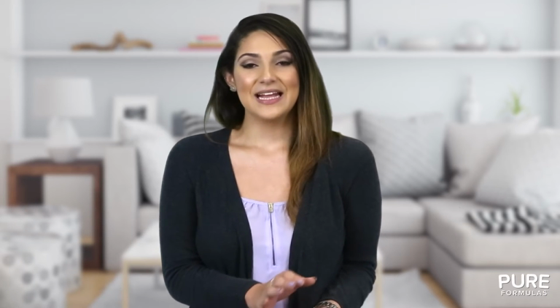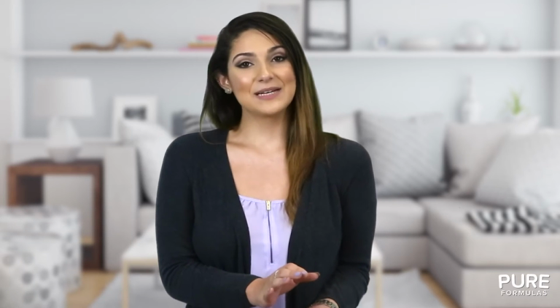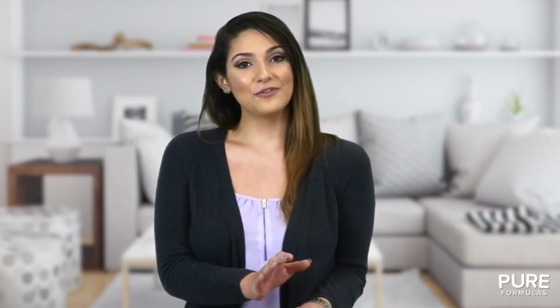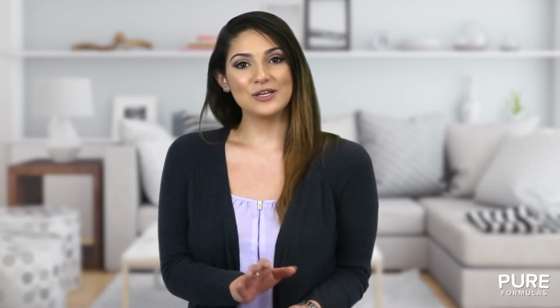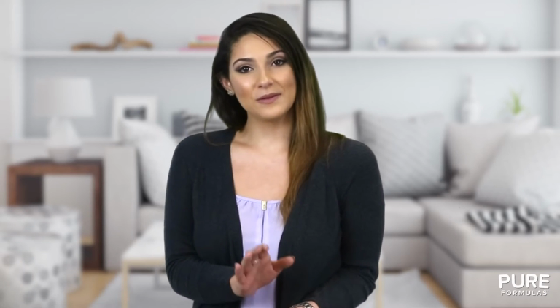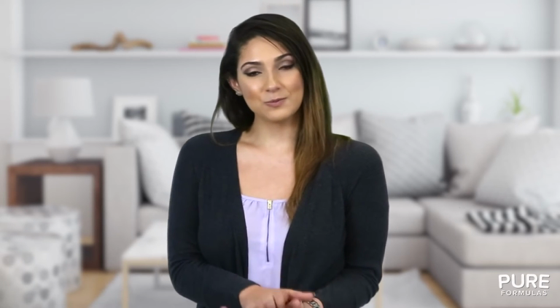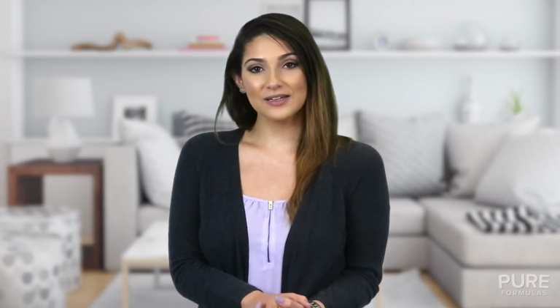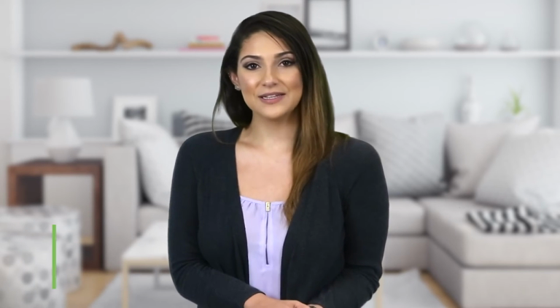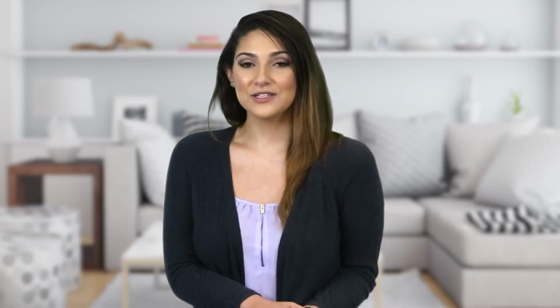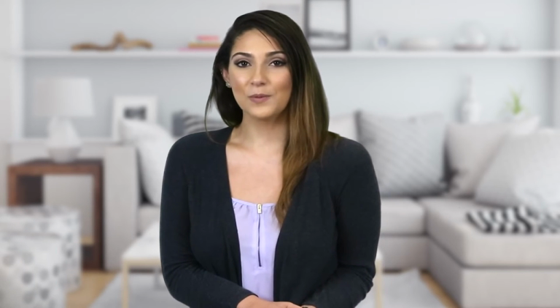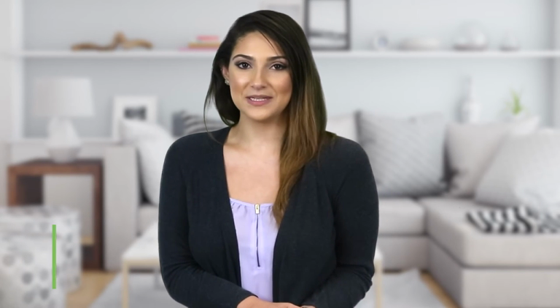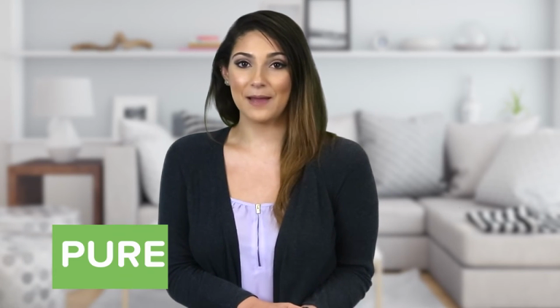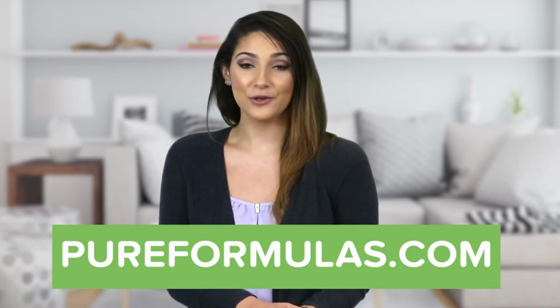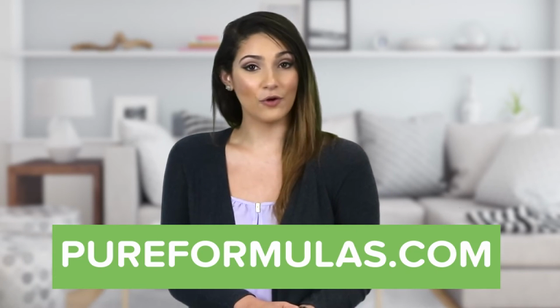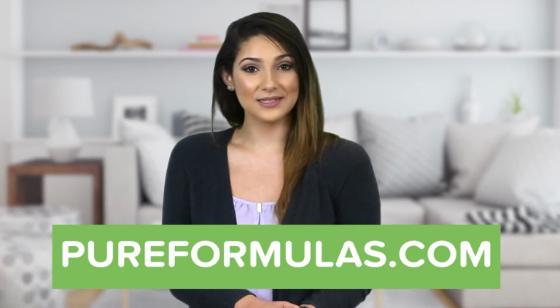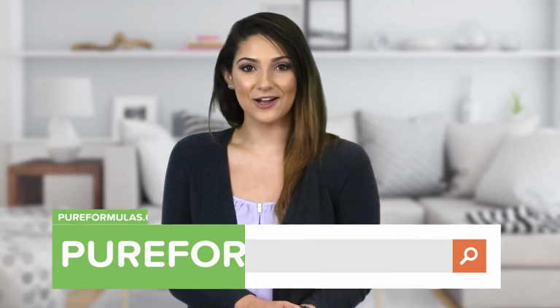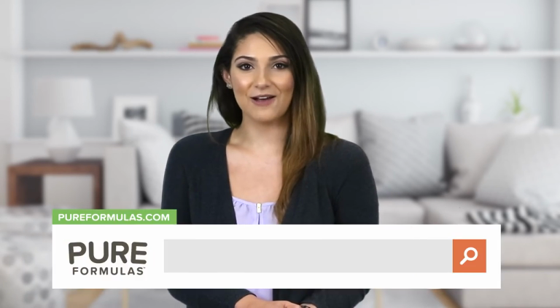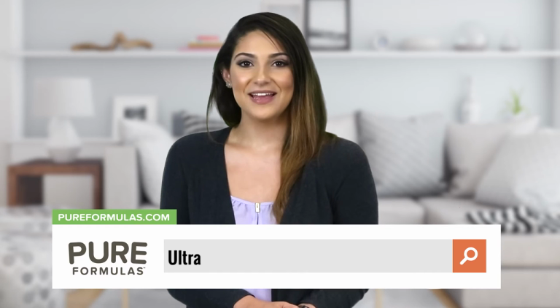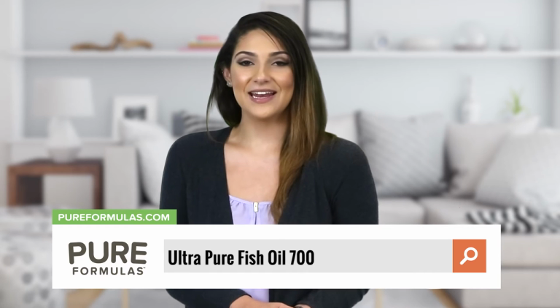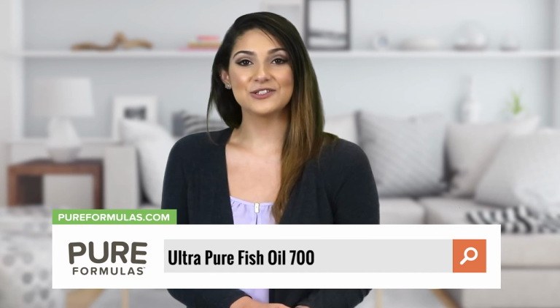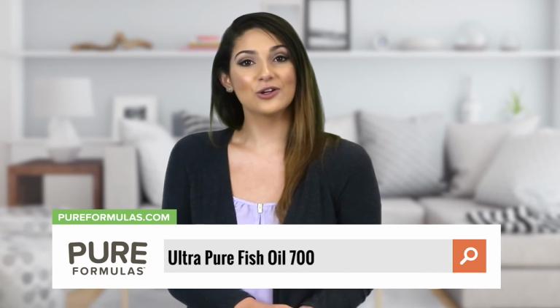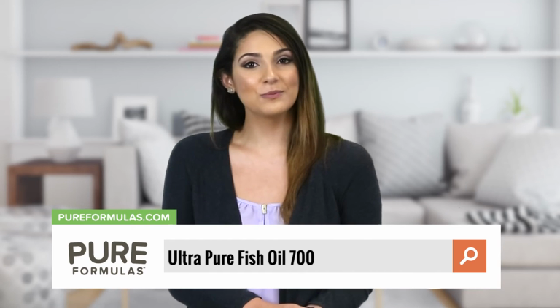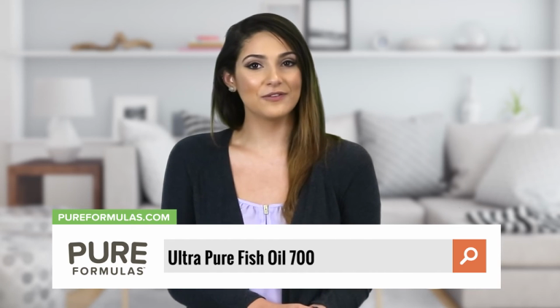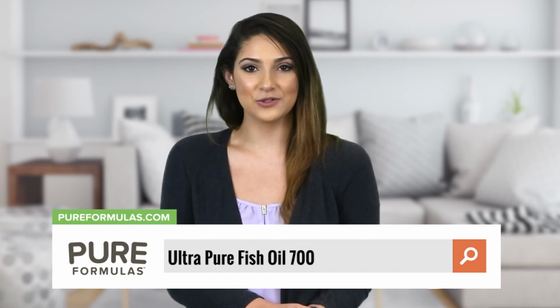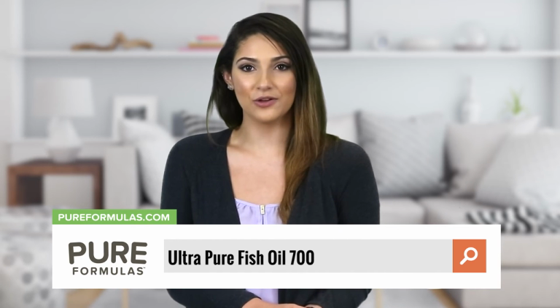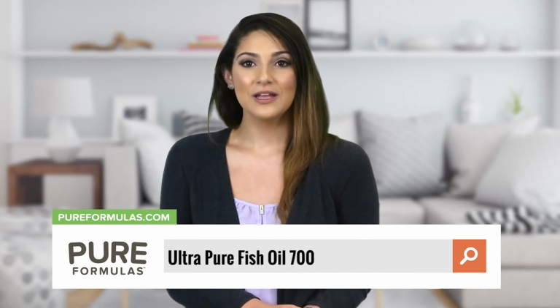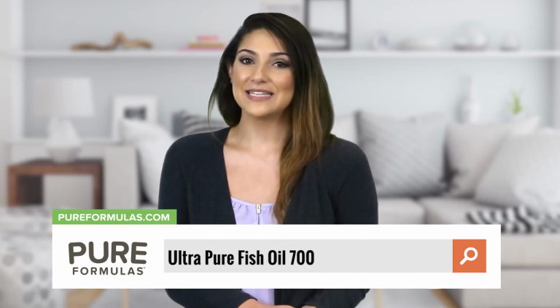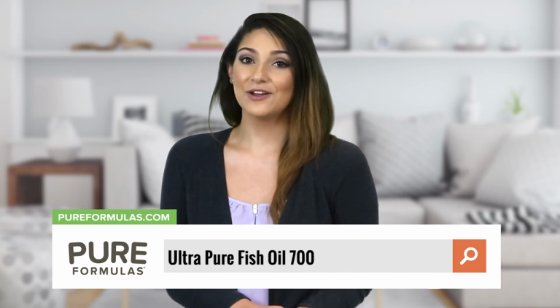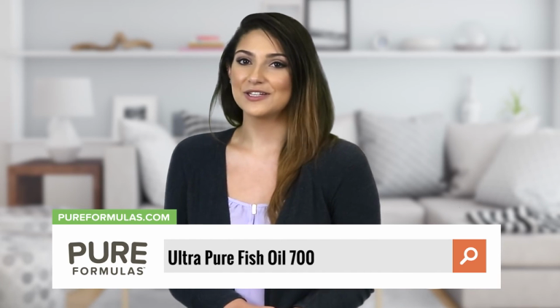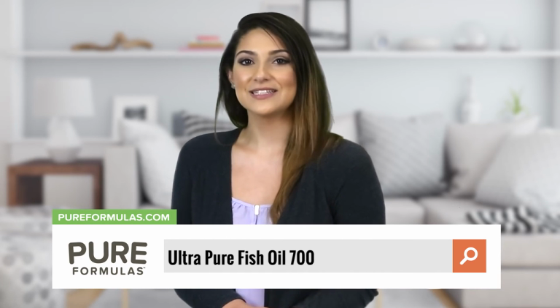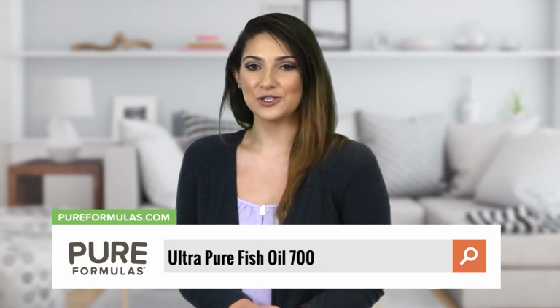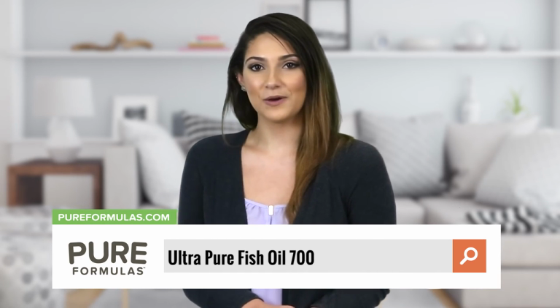To get more information about this product, visit our website at pureformulas.com and enter Ultra Pure Fish Oil 700 into the search bar.